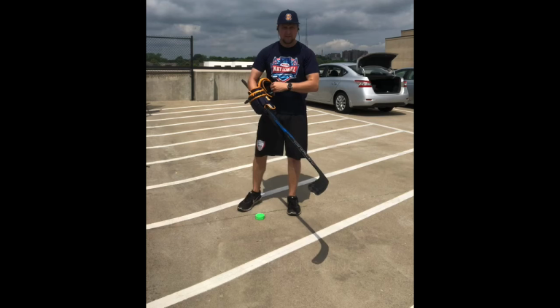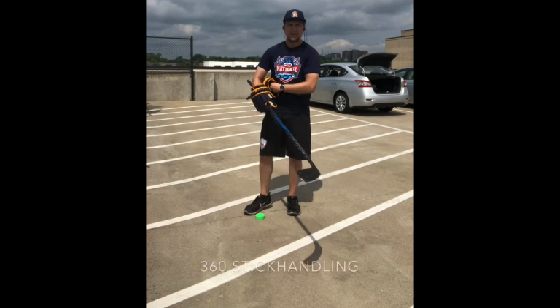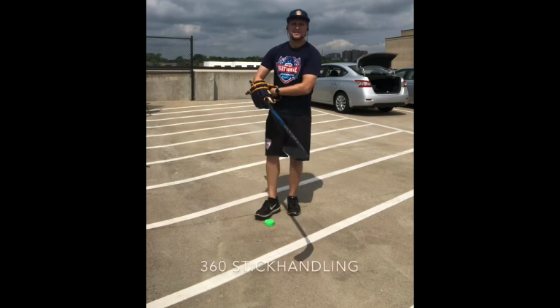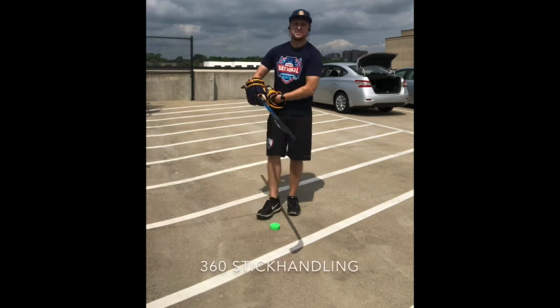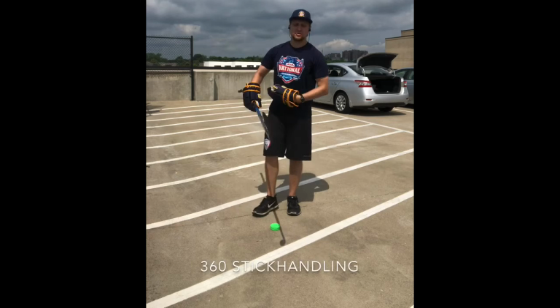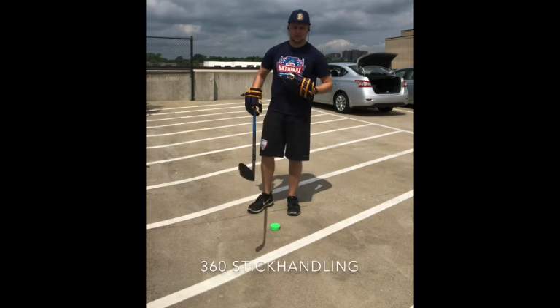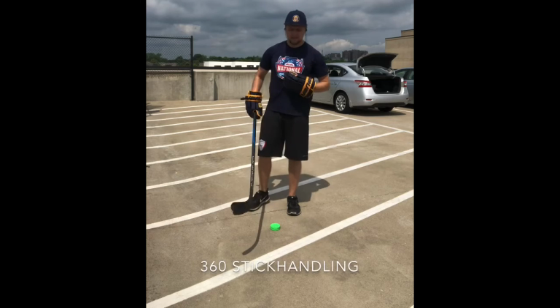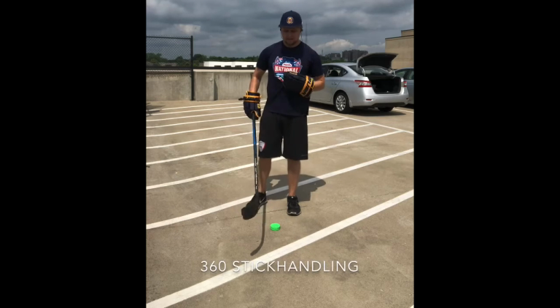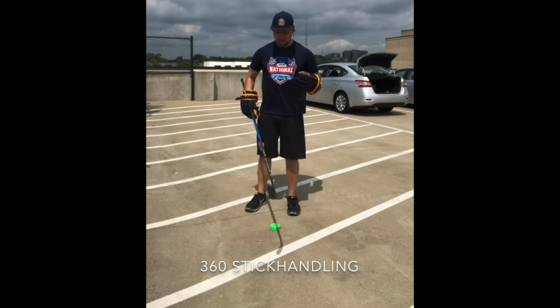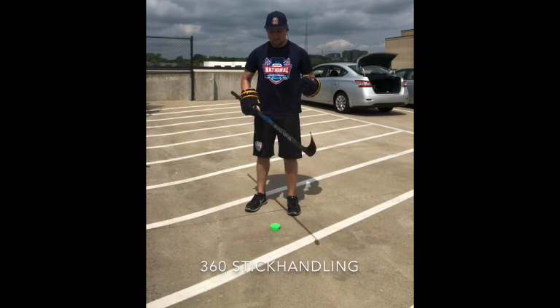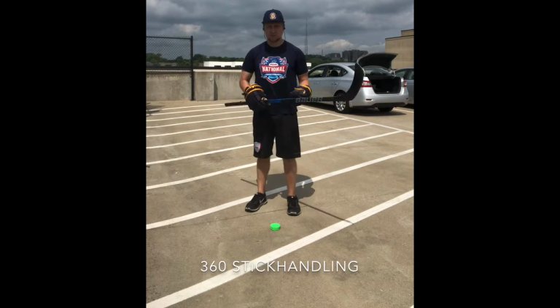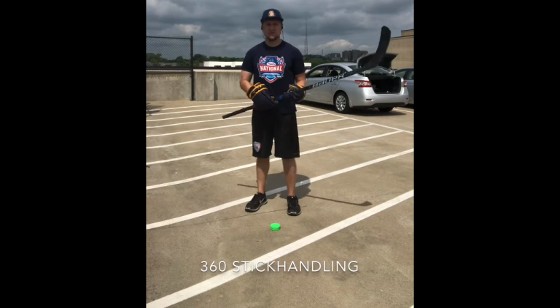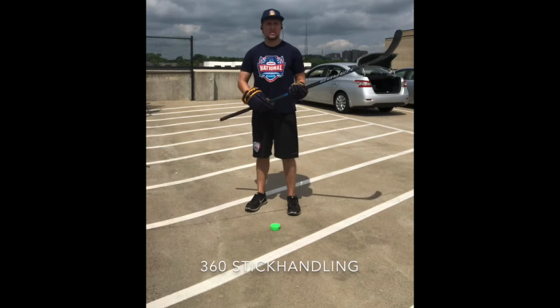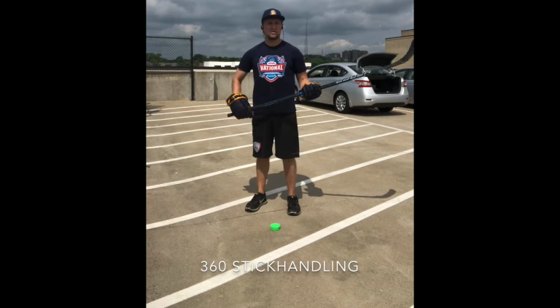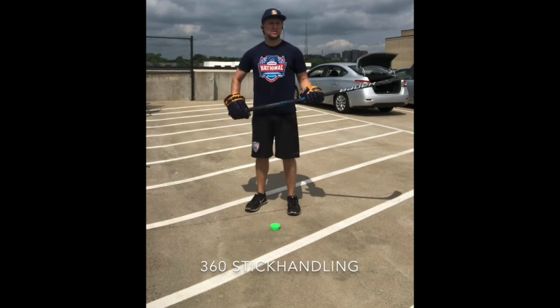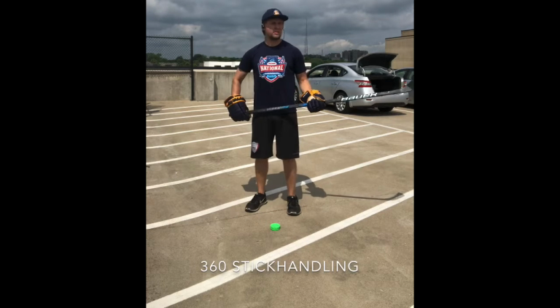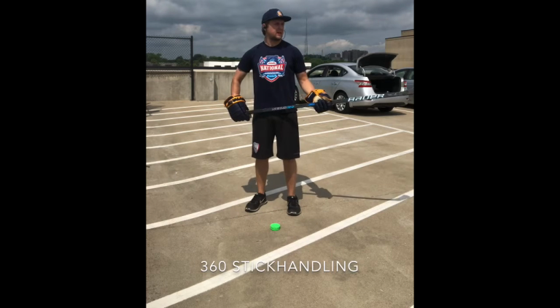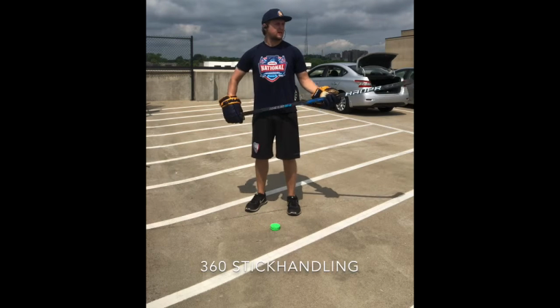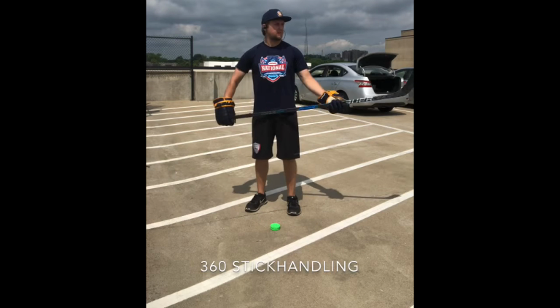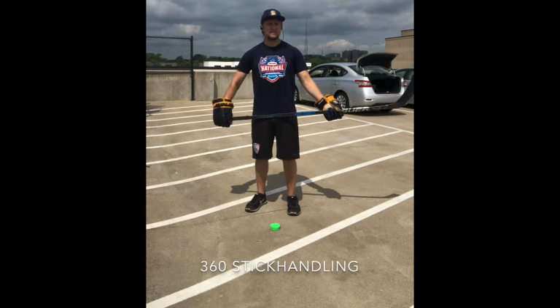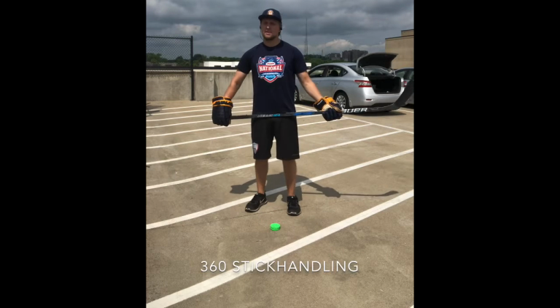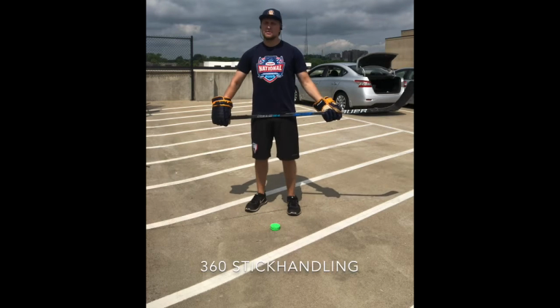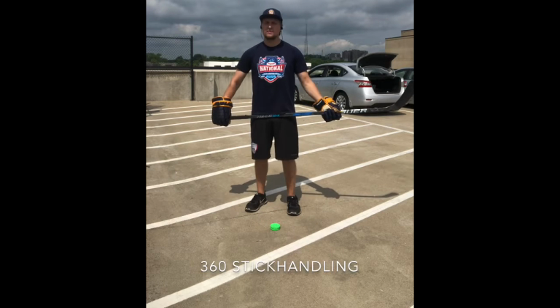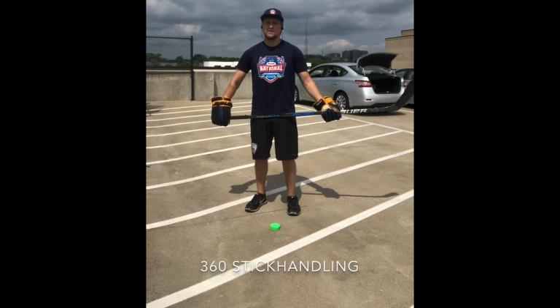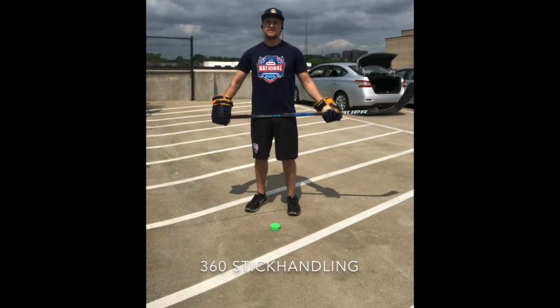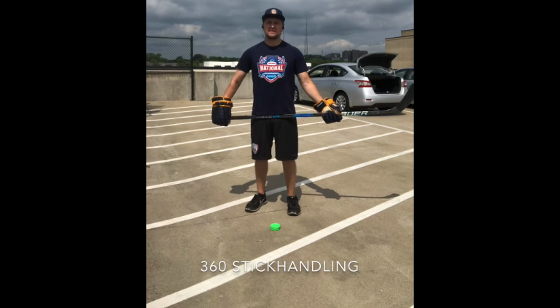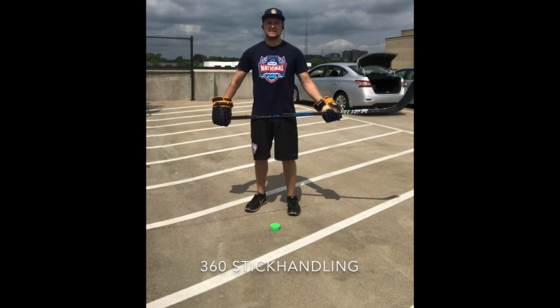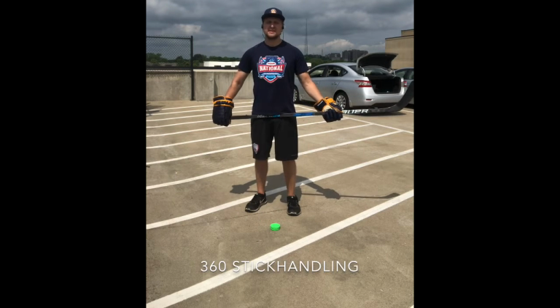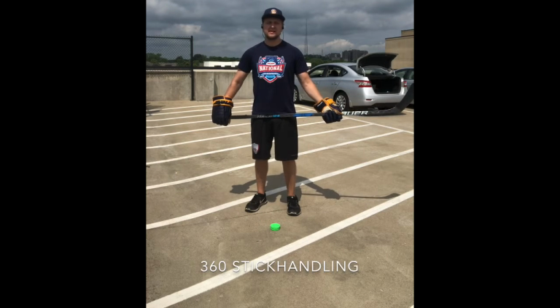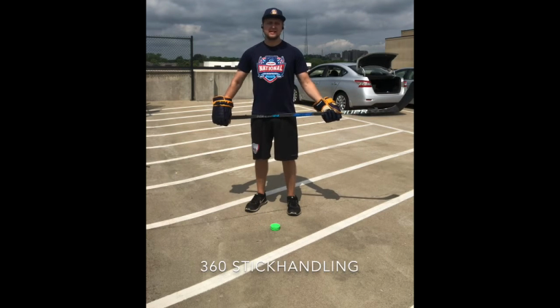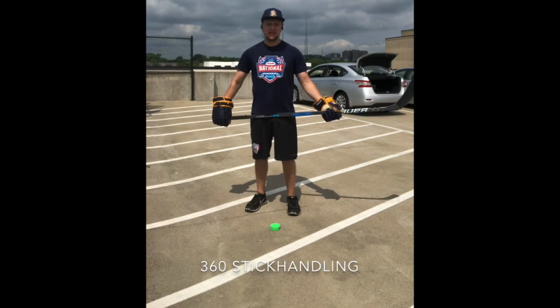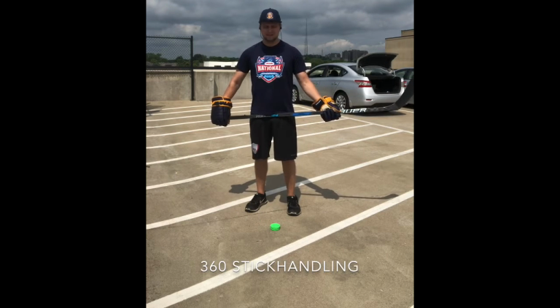Hey guys, this is Coach Greg. We're just going to go through a brief summary of what we did in today's stick handling class.